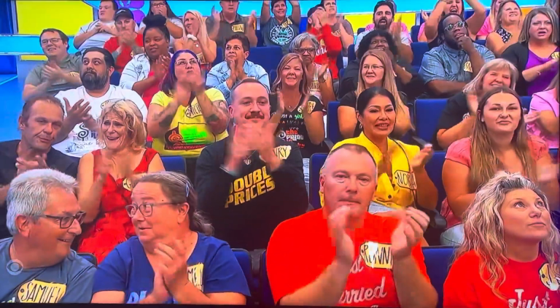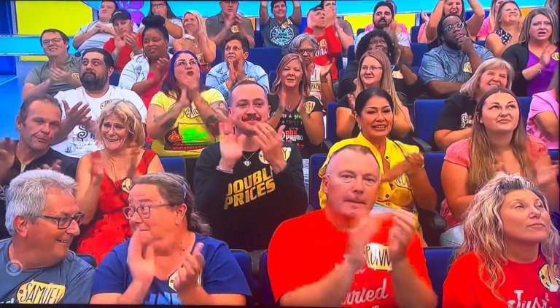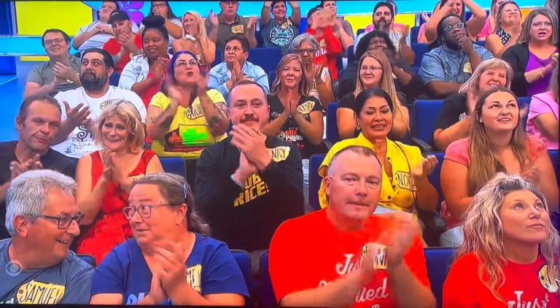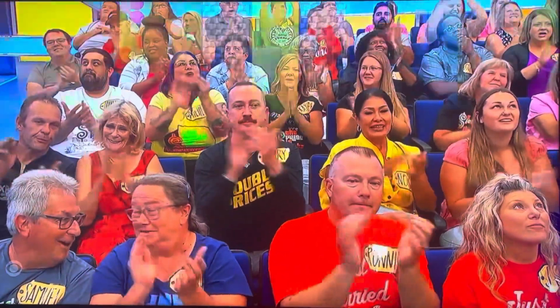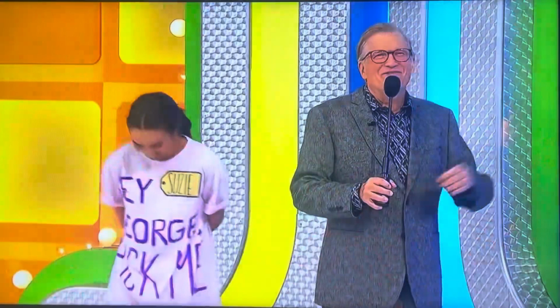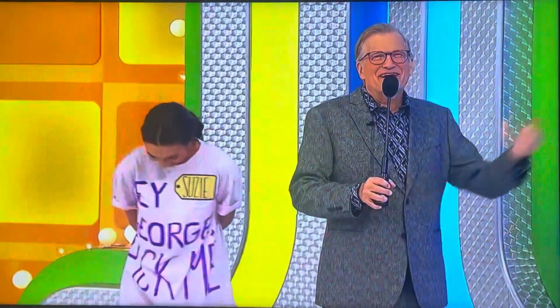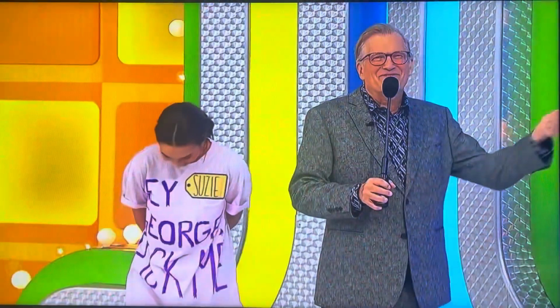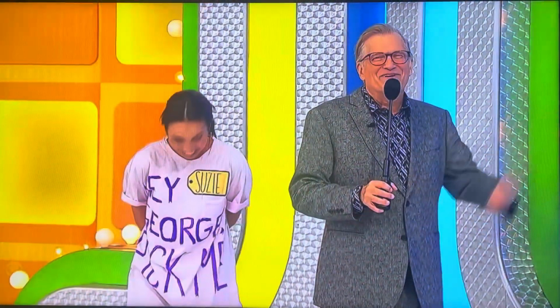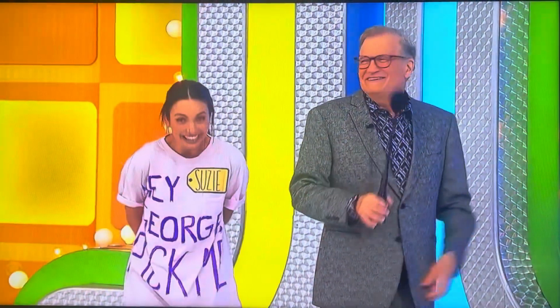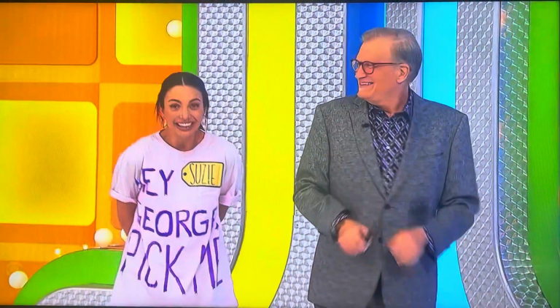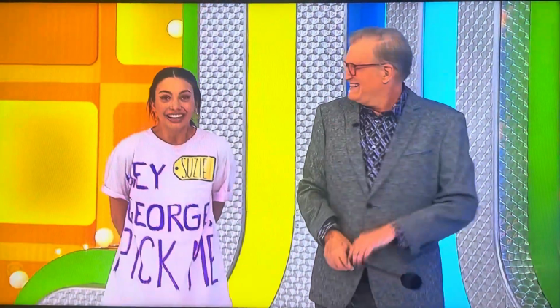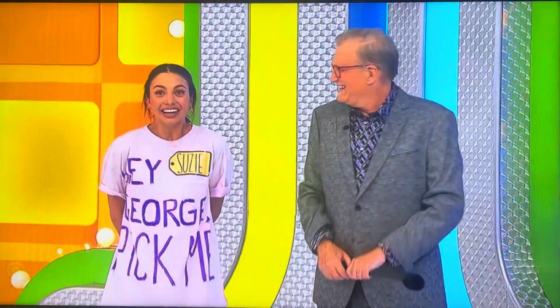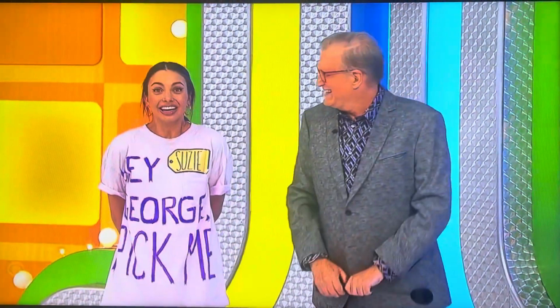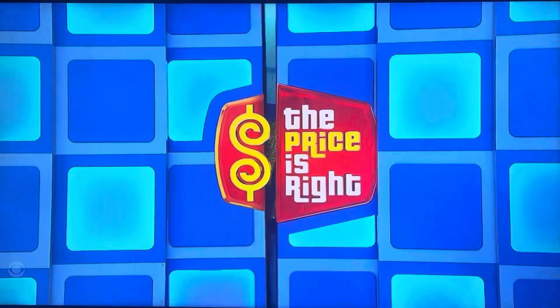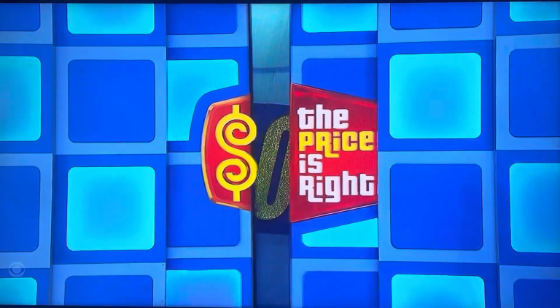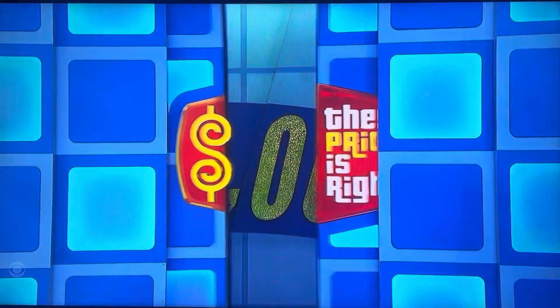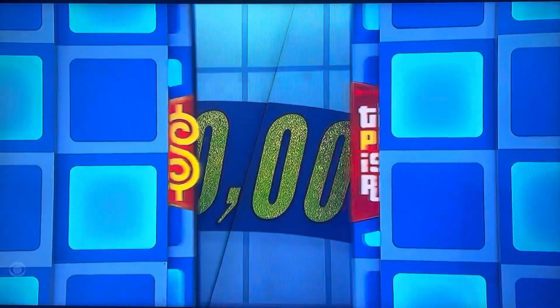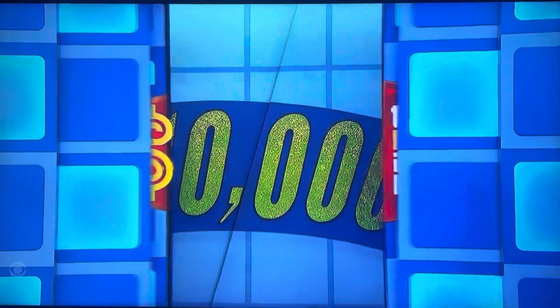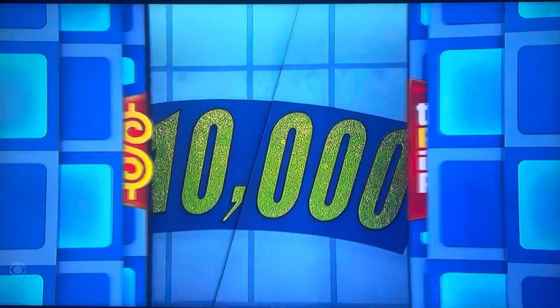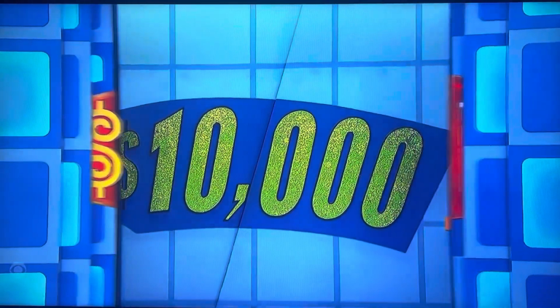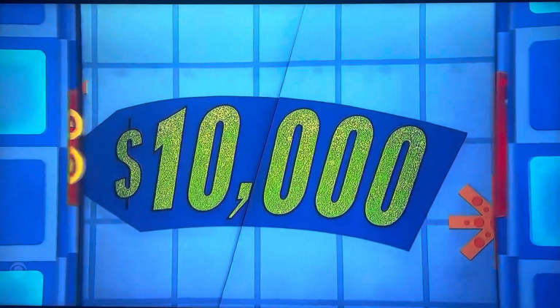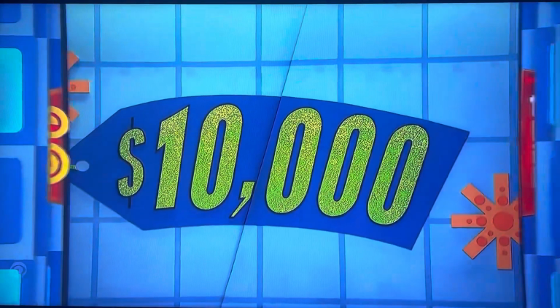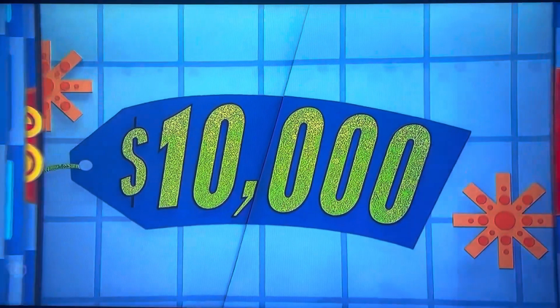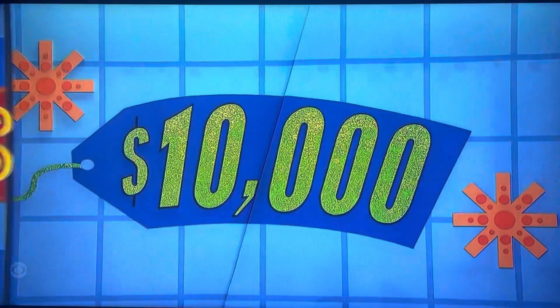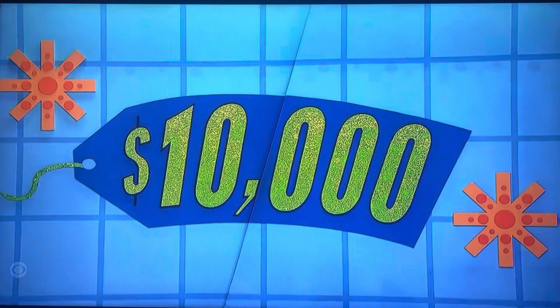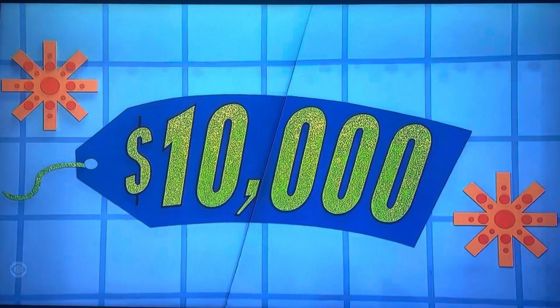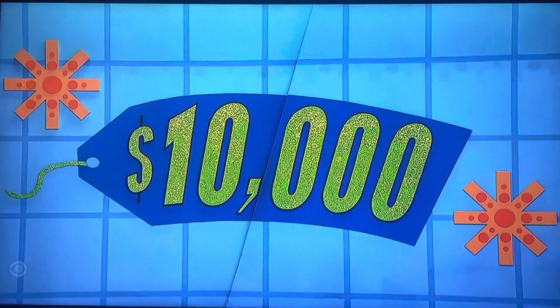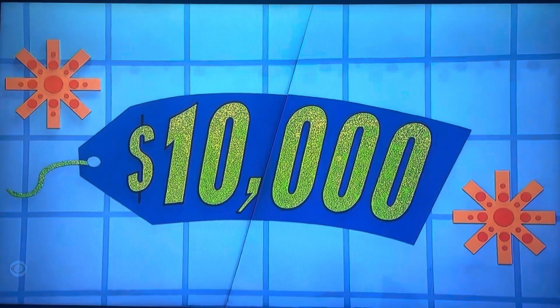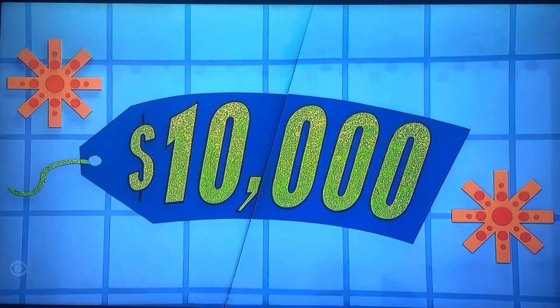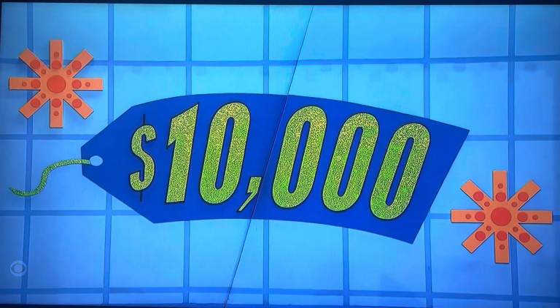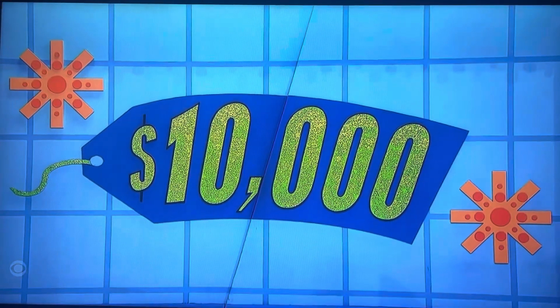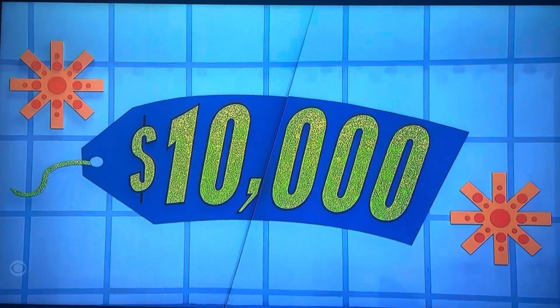George, what do we got for it? It's a bunch of money! You got a chance to win $10,000 in cash!